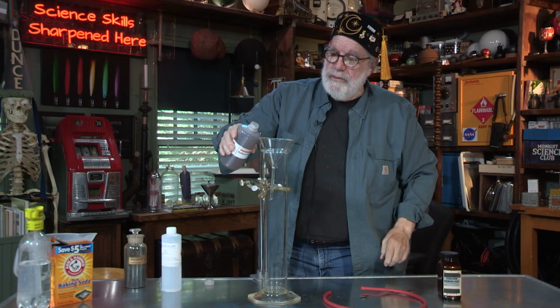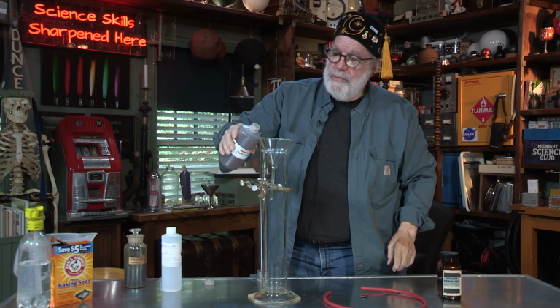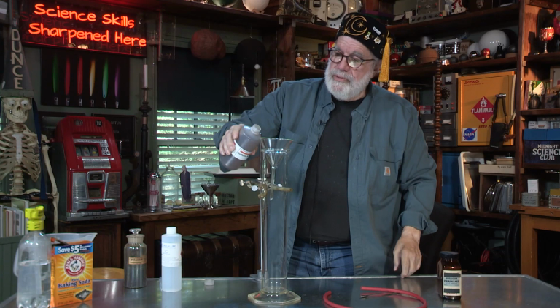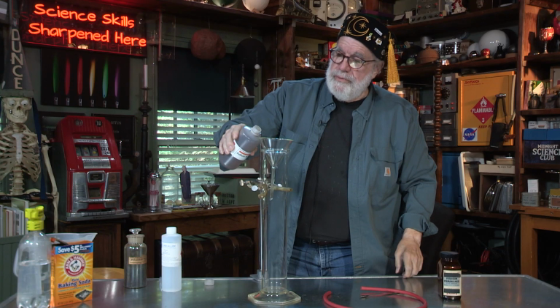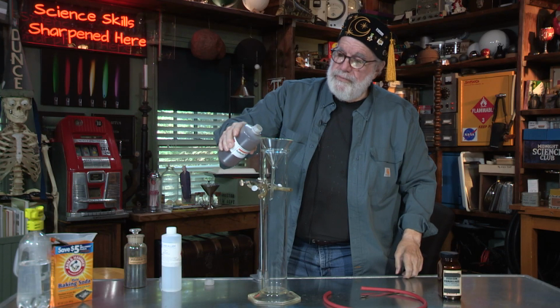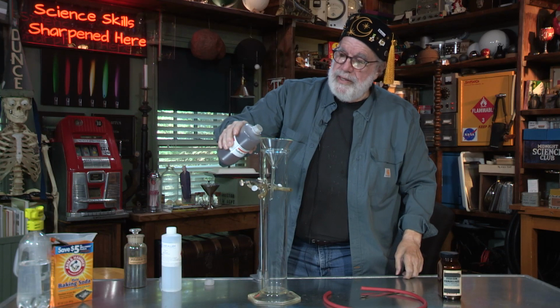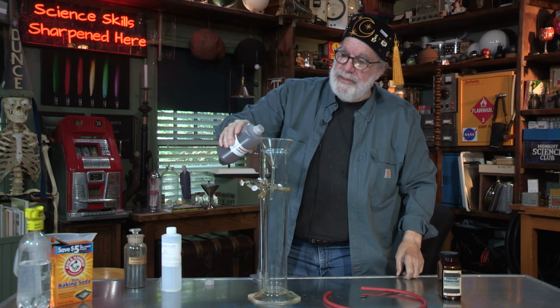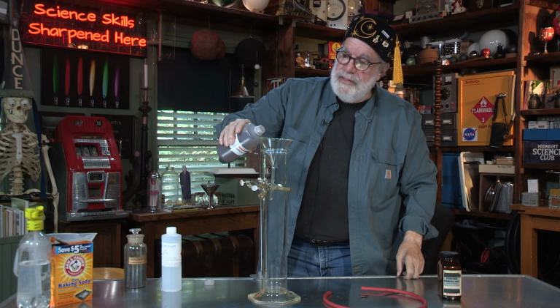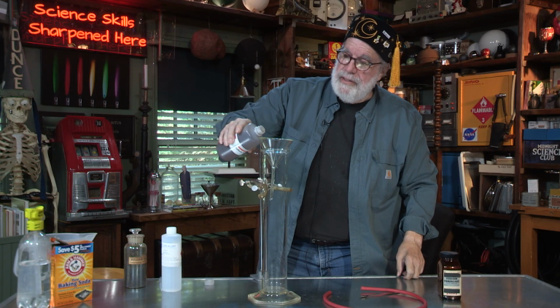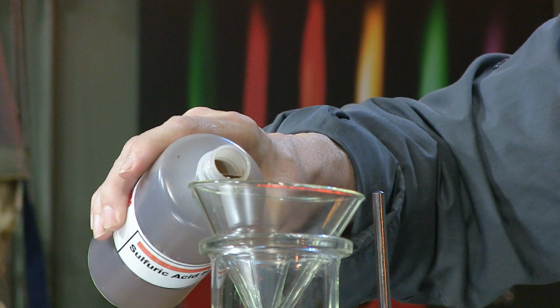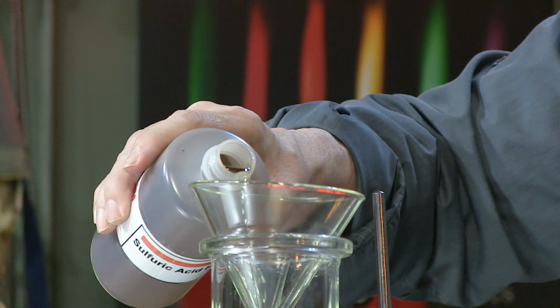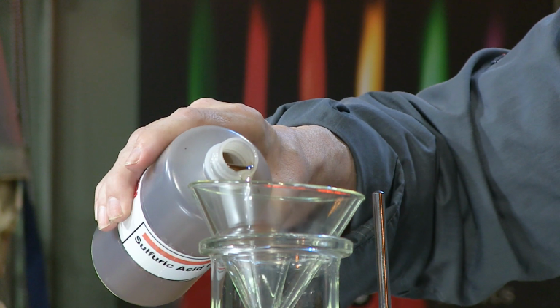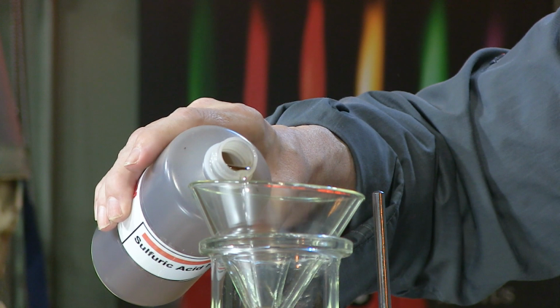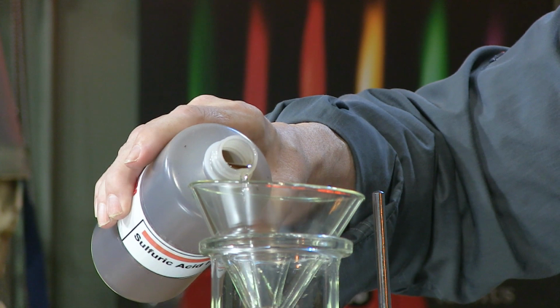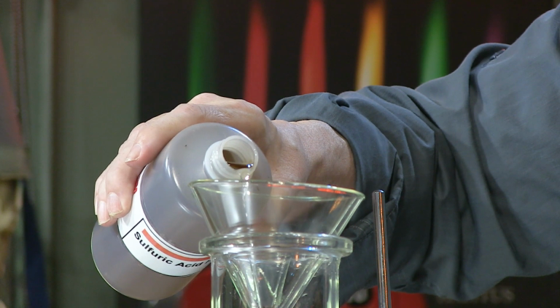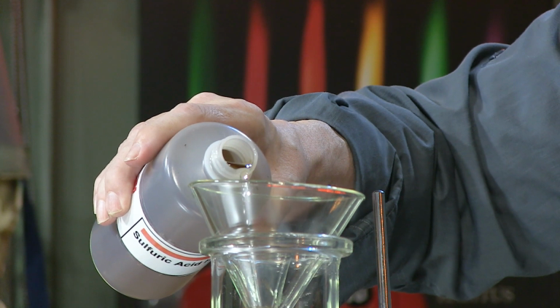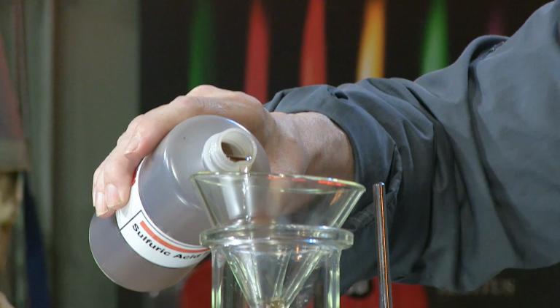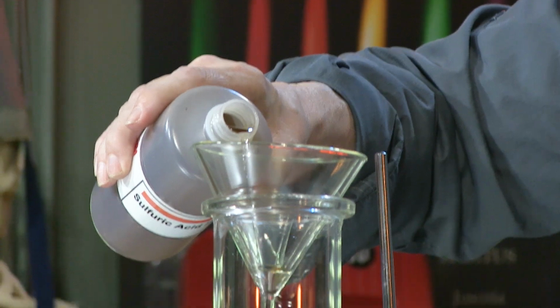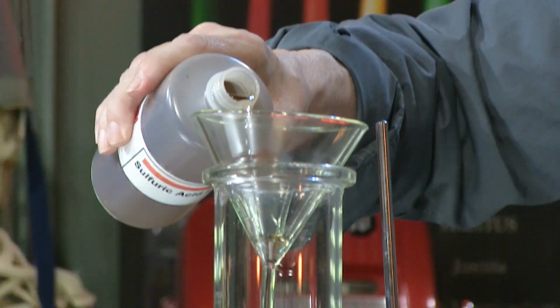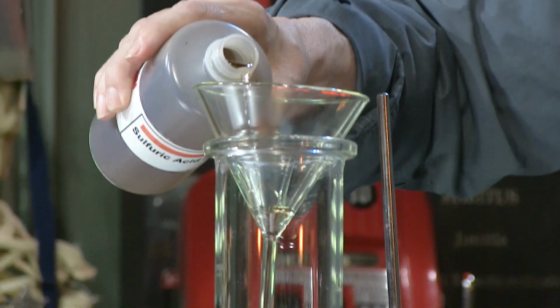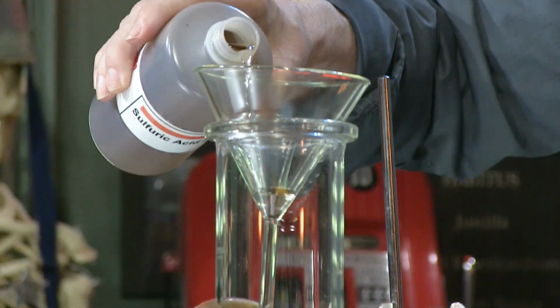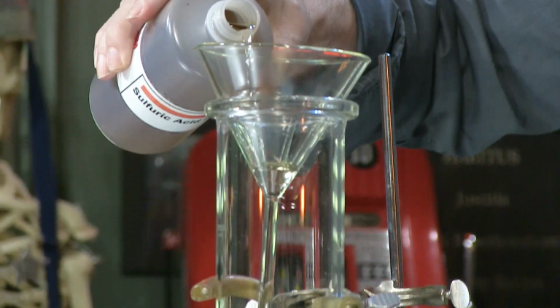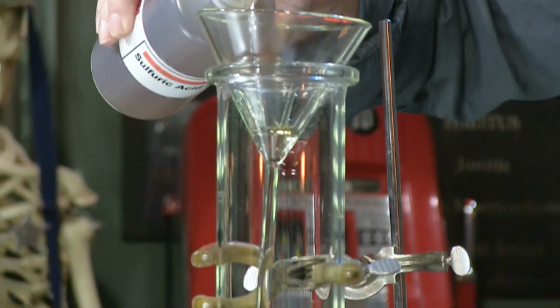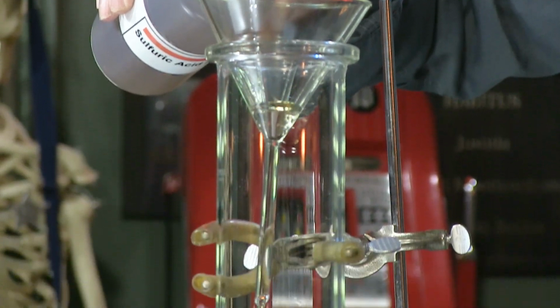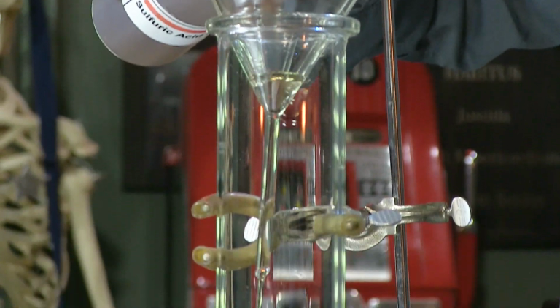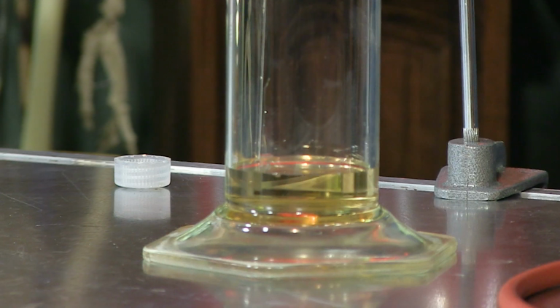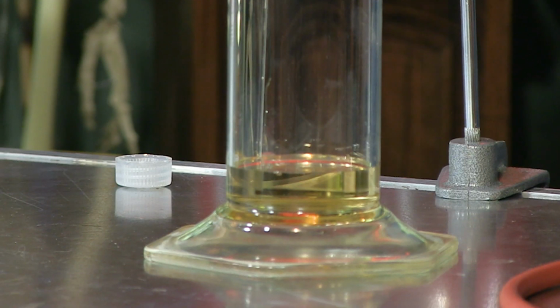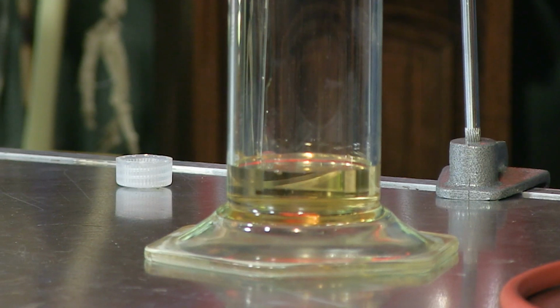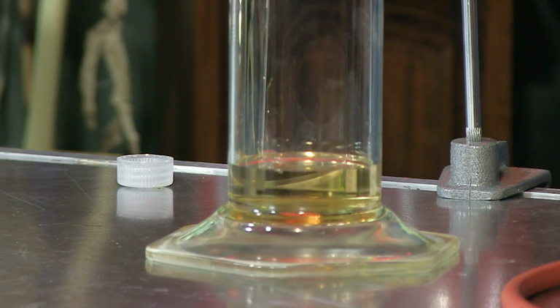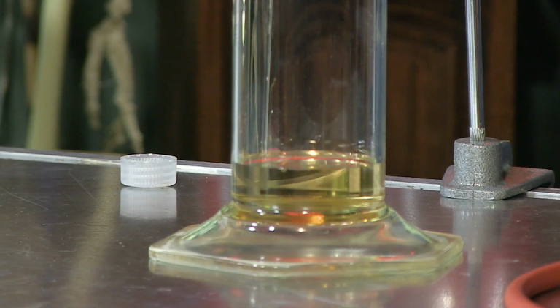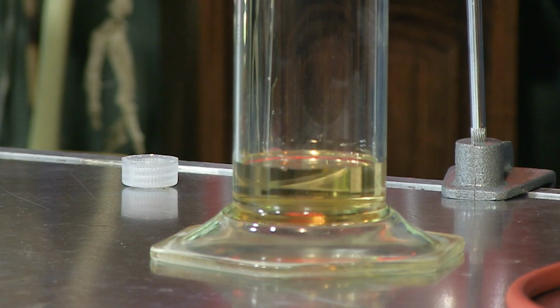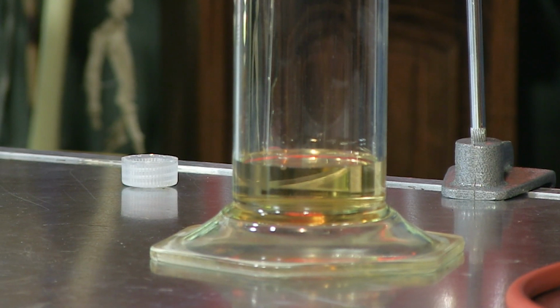So I'm going to pour some sulfuric acid in this. See how syrupy that acid is? That means it's strong and mean stuff.